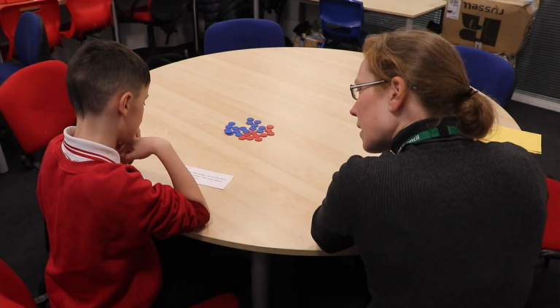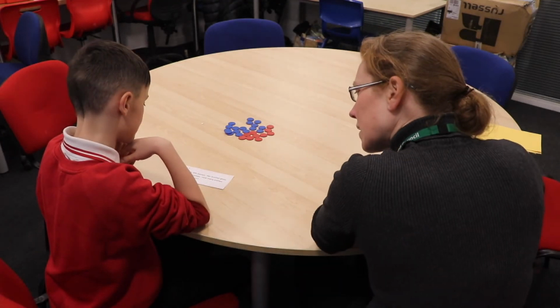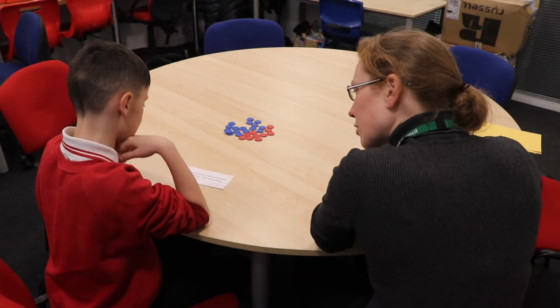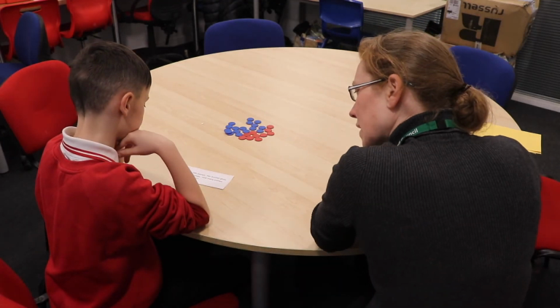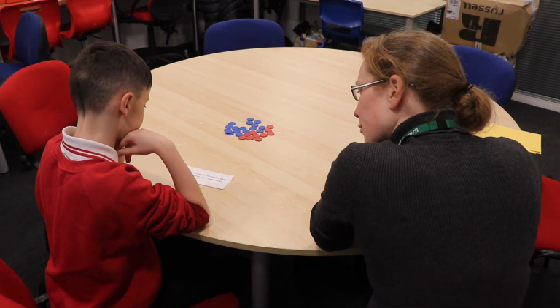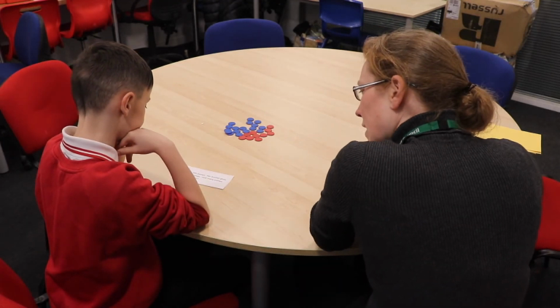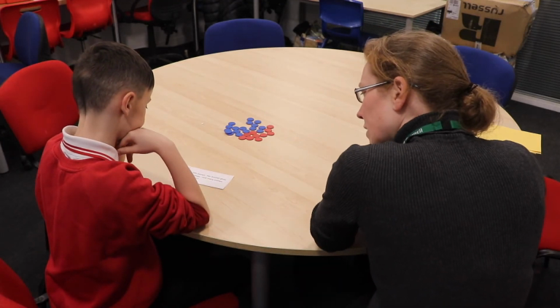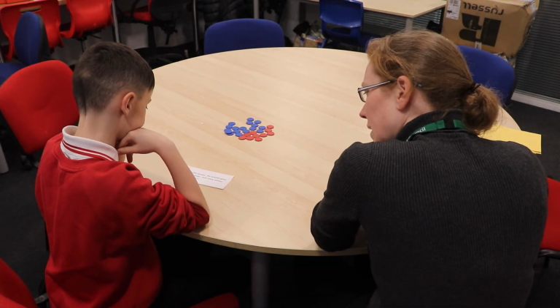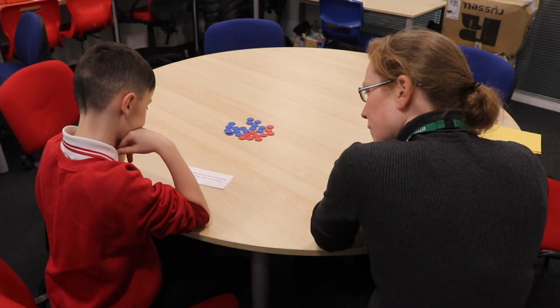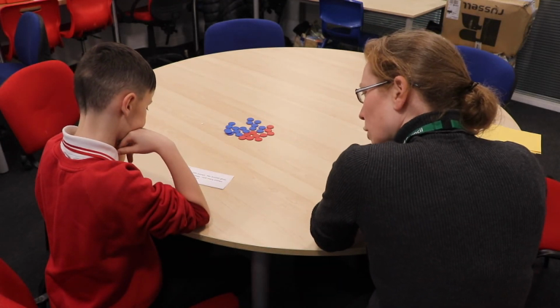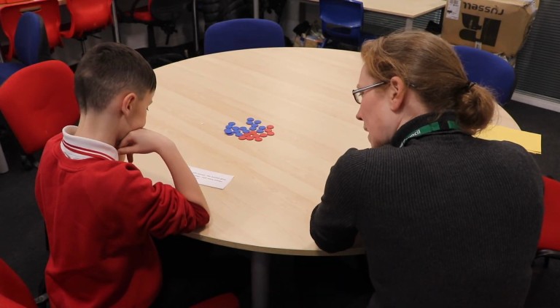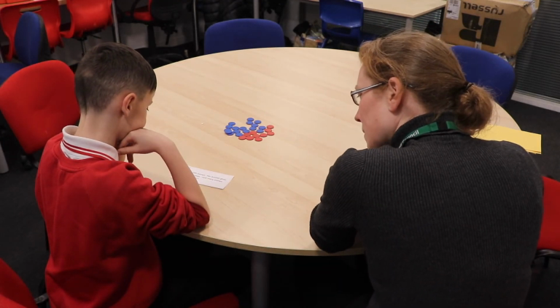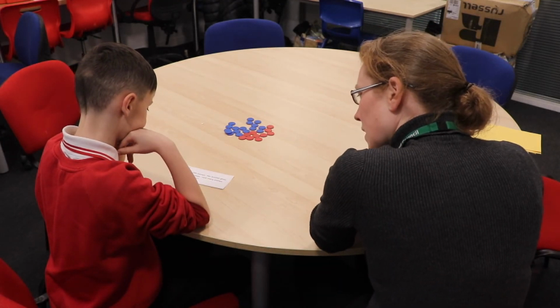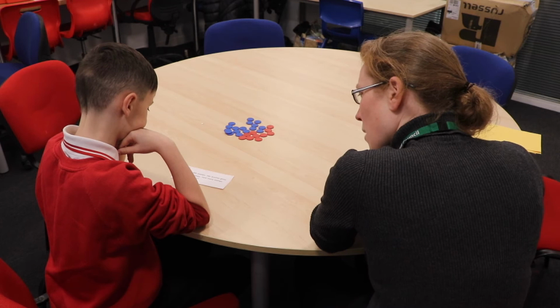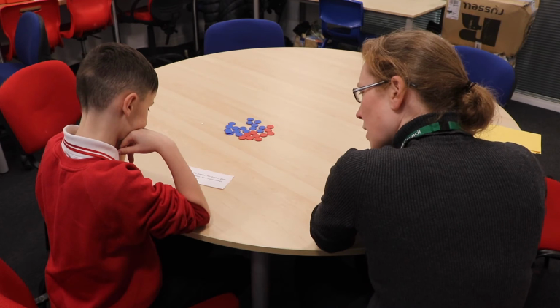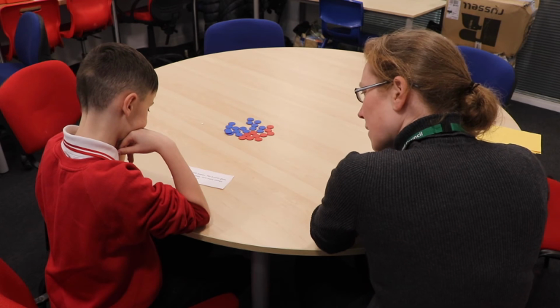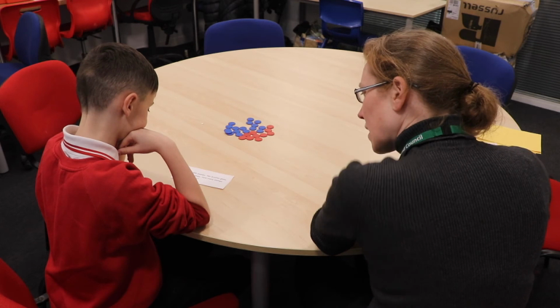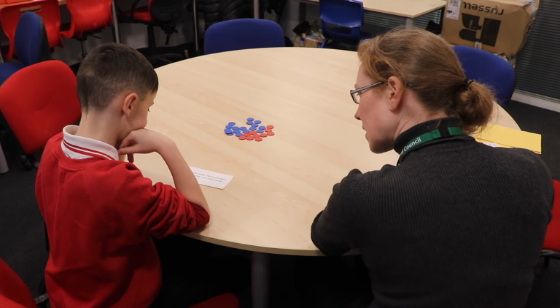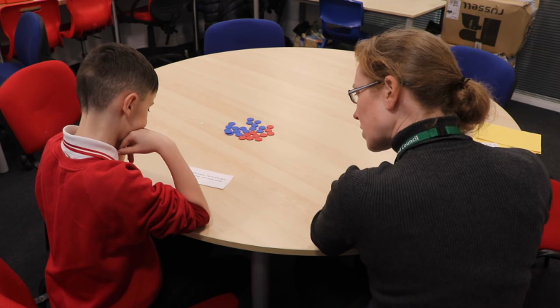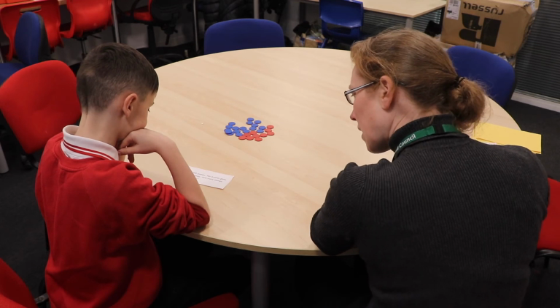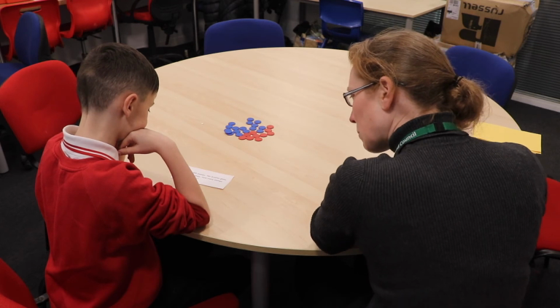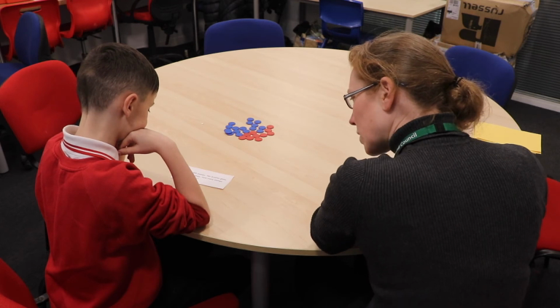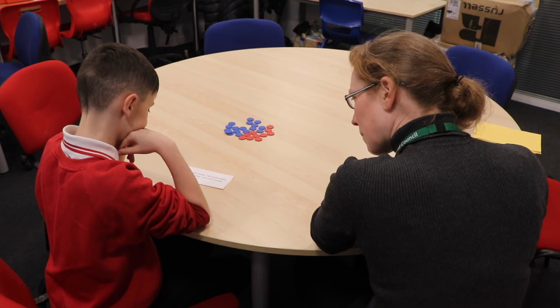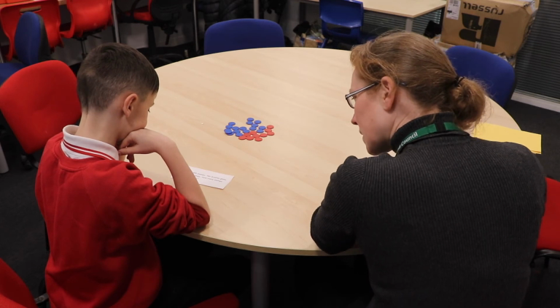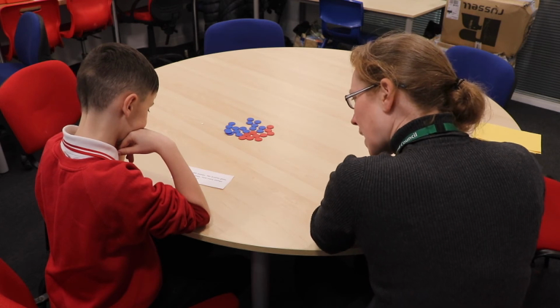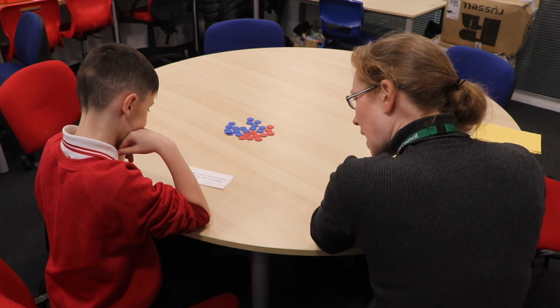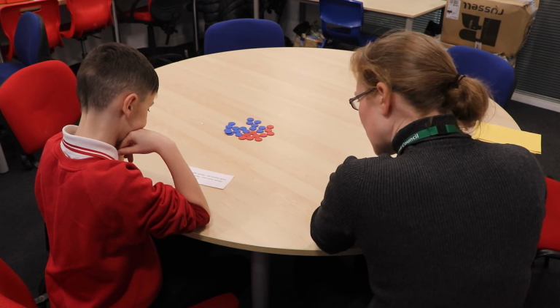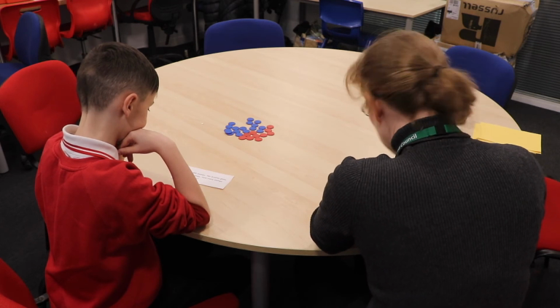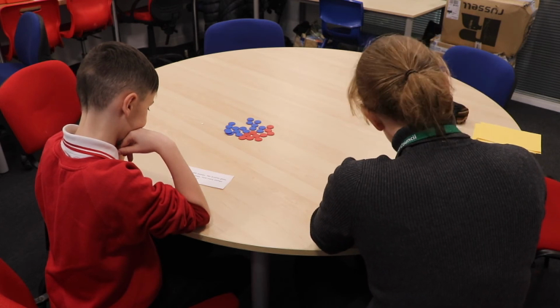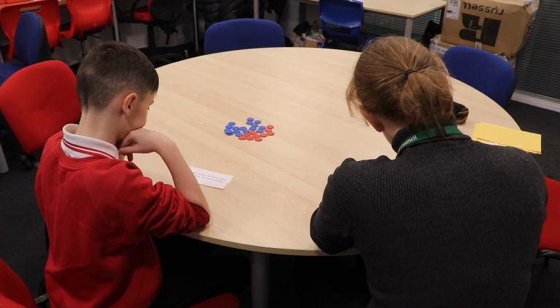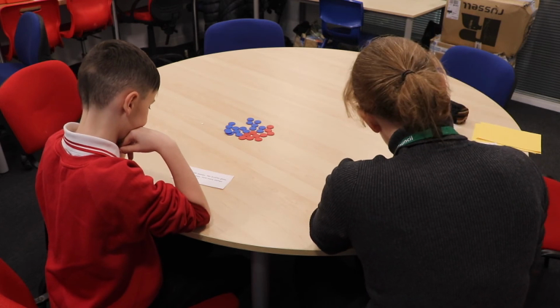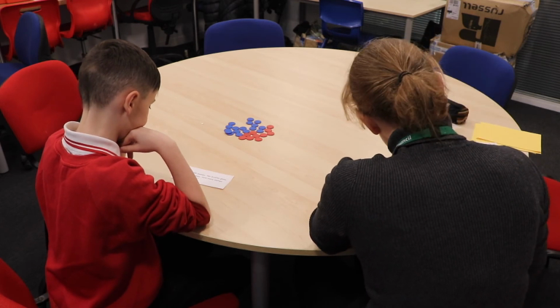Sandra has 394 stamps. Her brother gives her 79 more stamps. How many stamps does she have then?